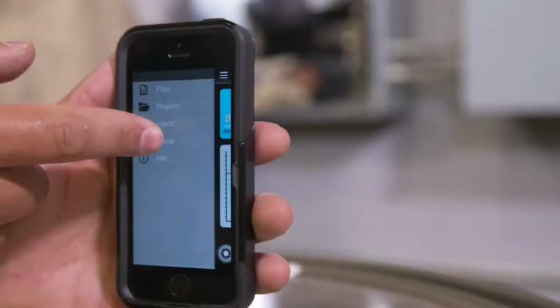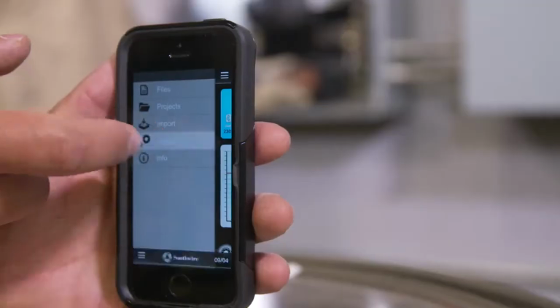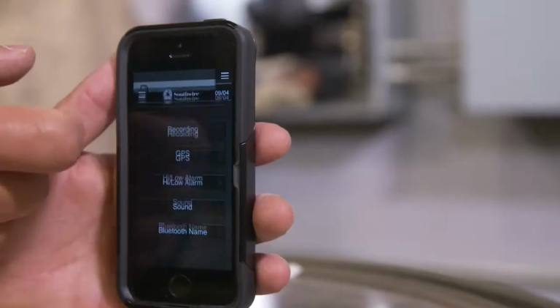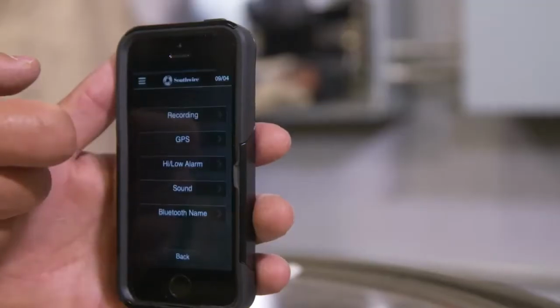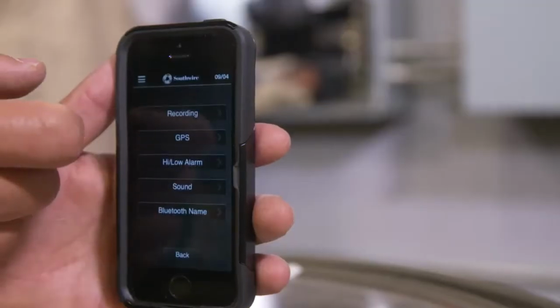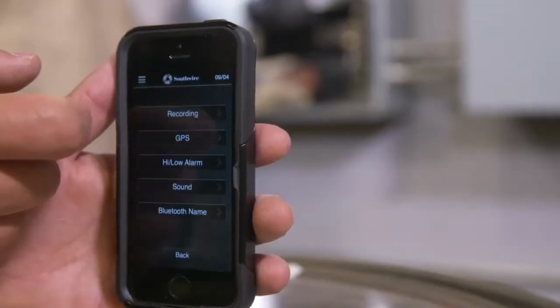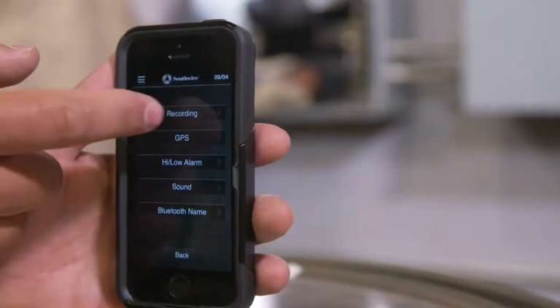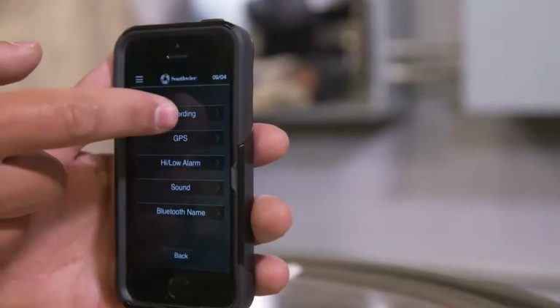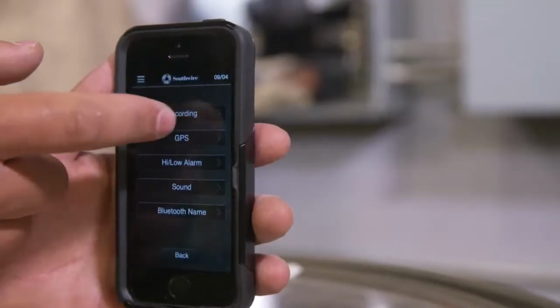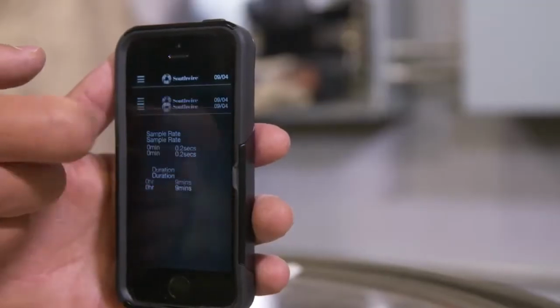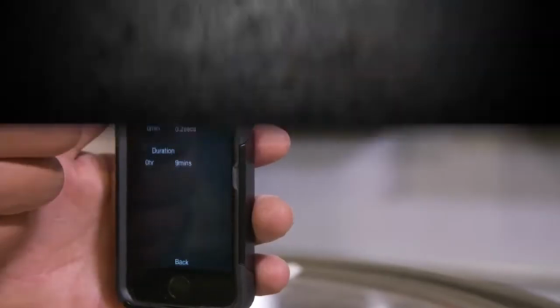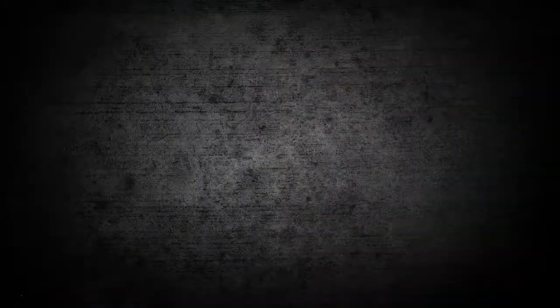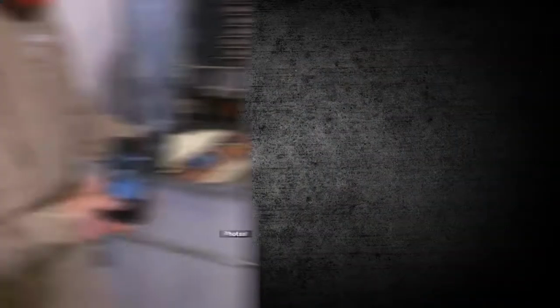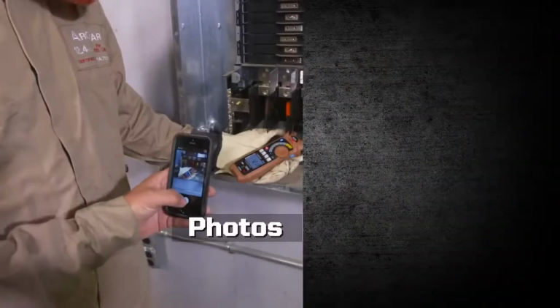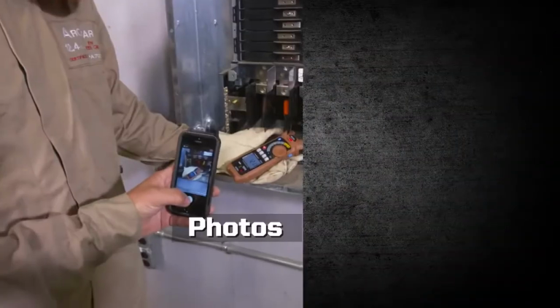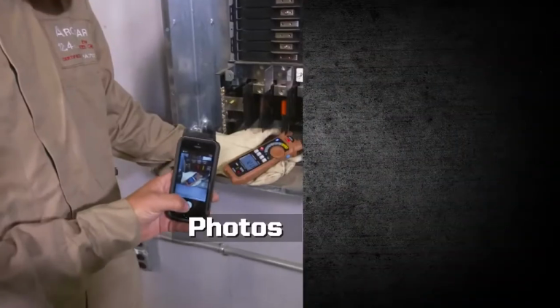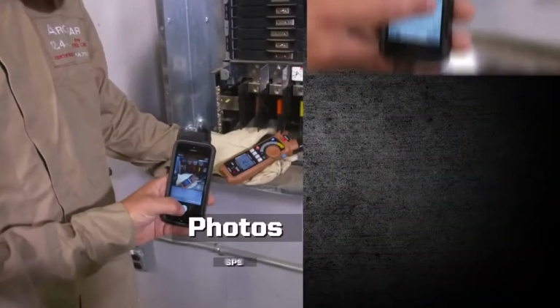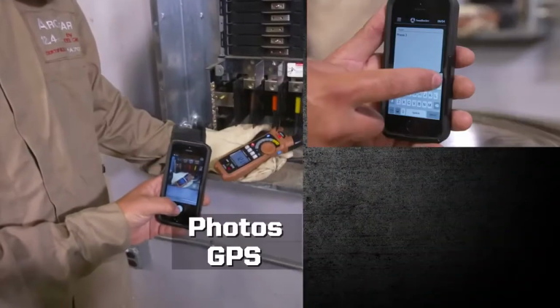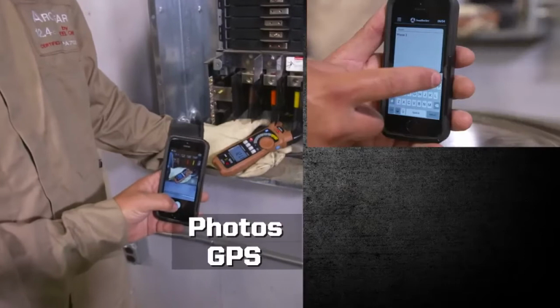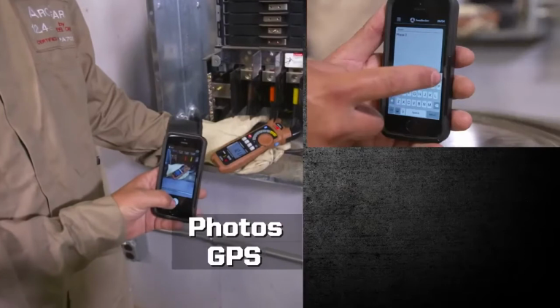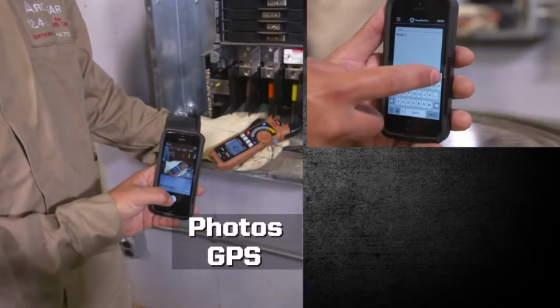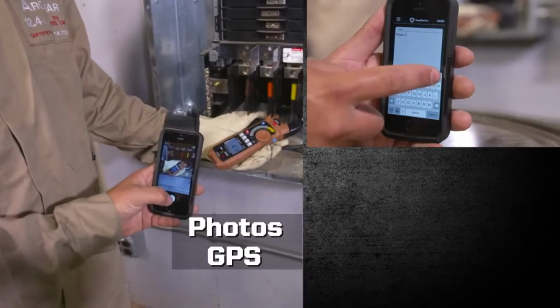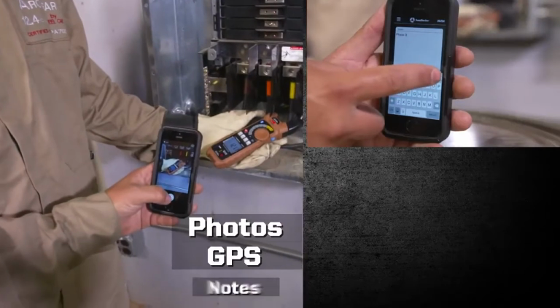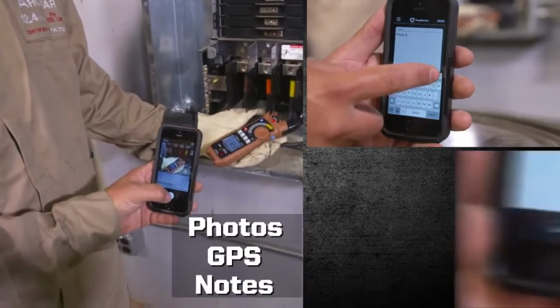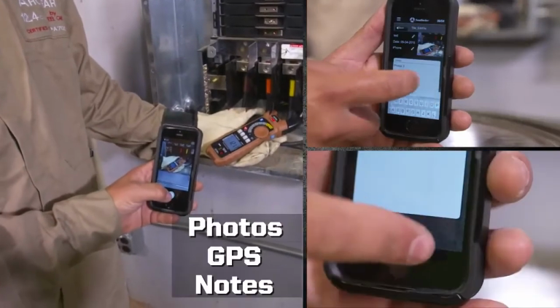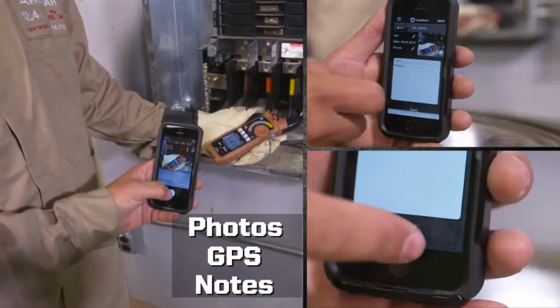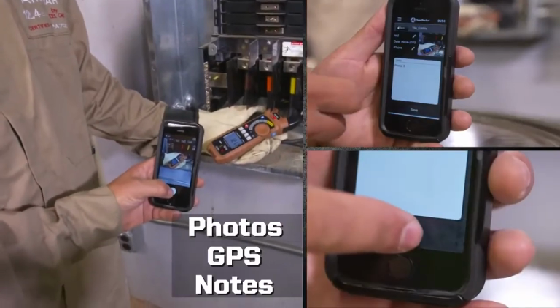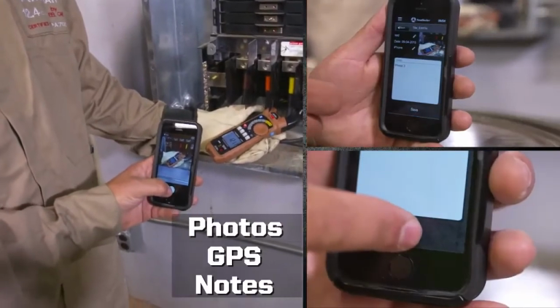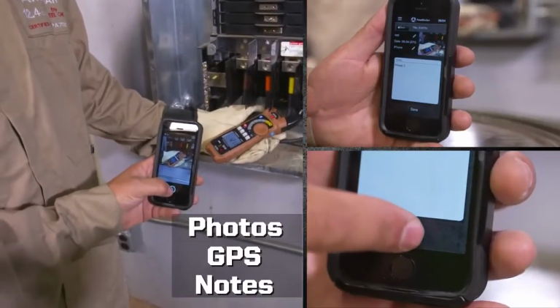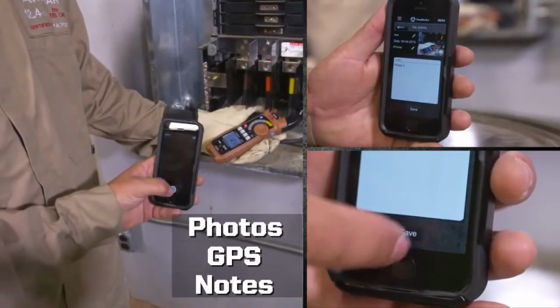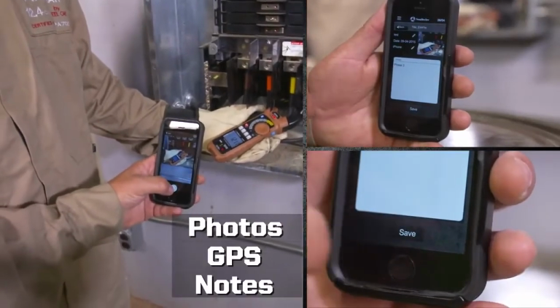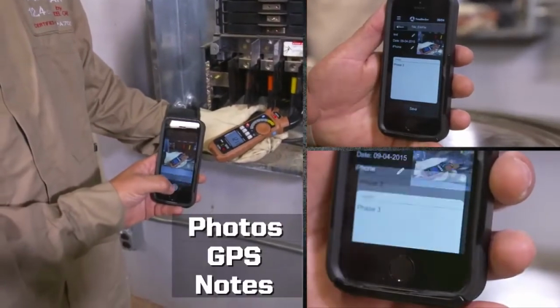Use the app to set up a recording. Add photos, GPS location, and notes to create a report.